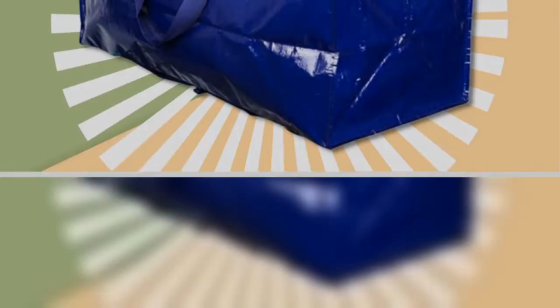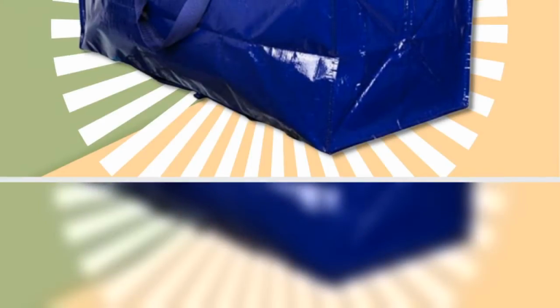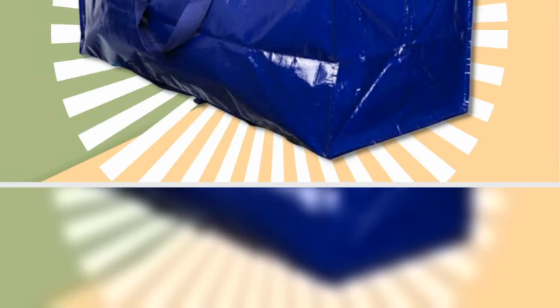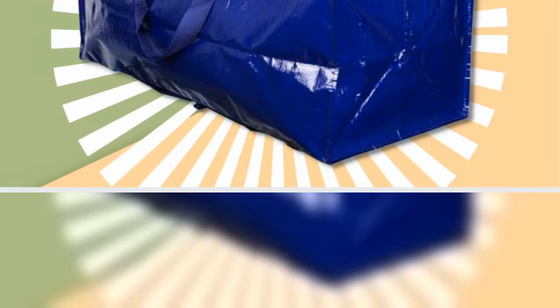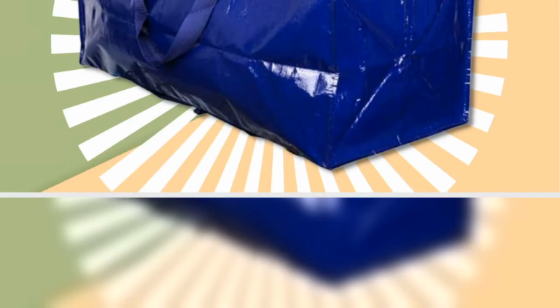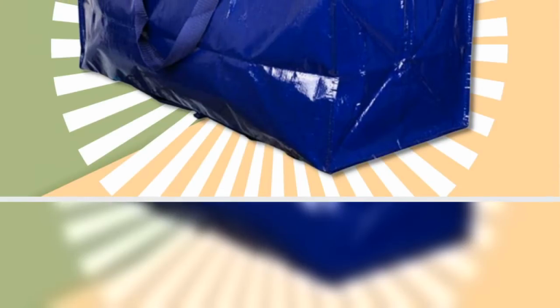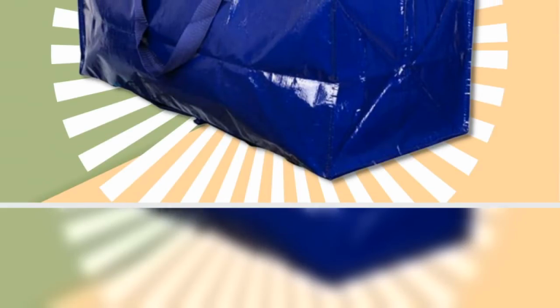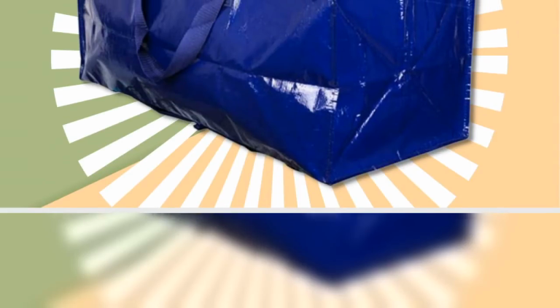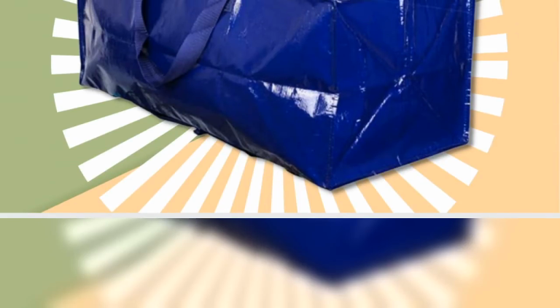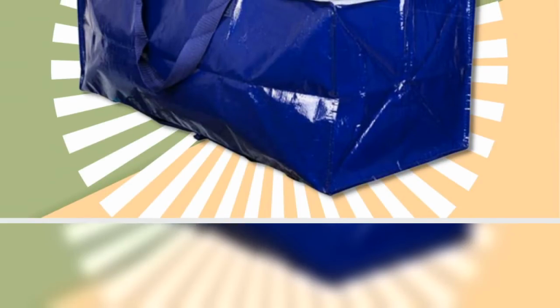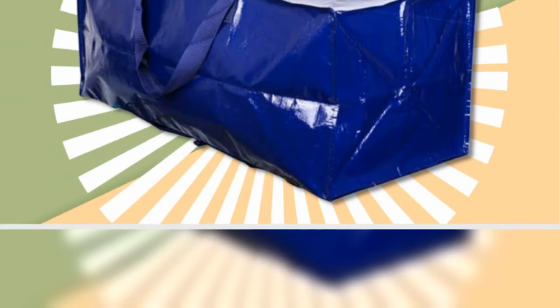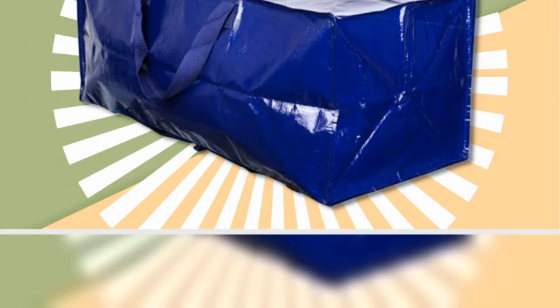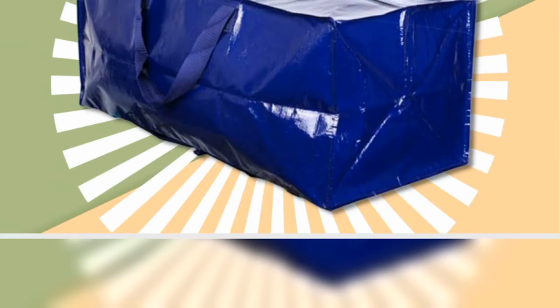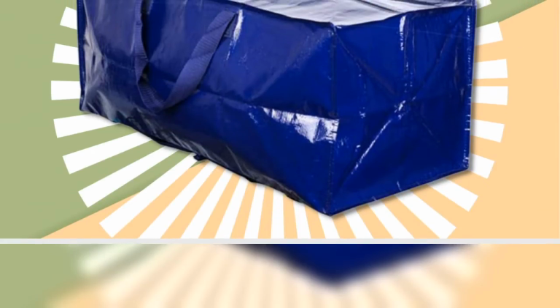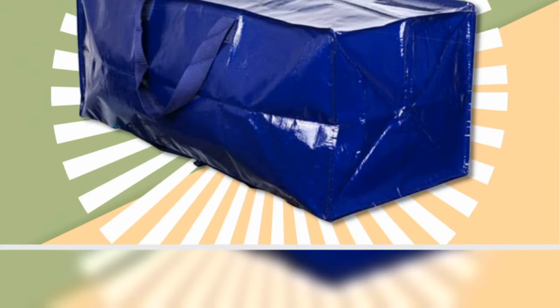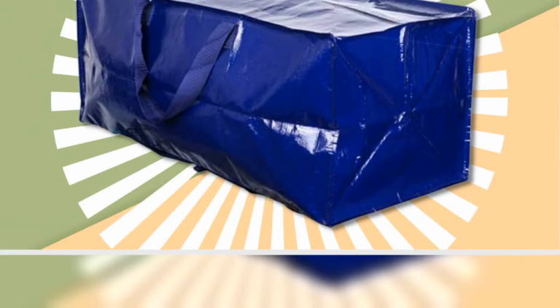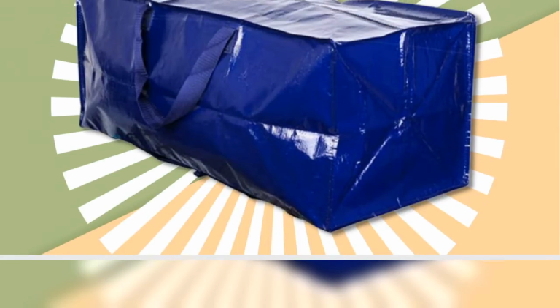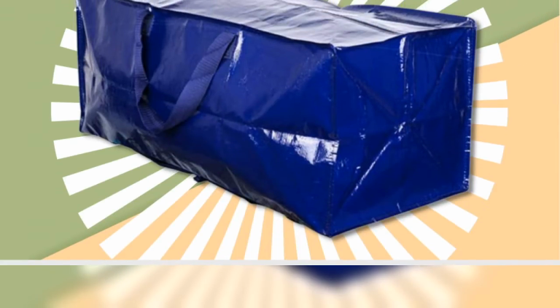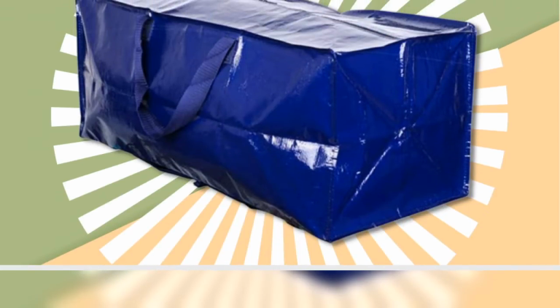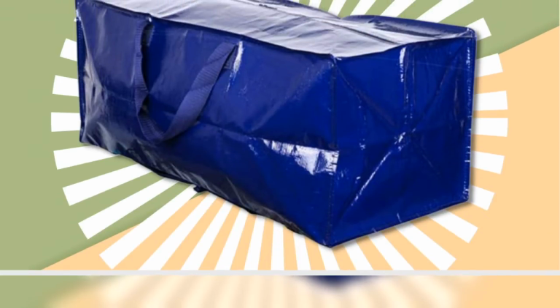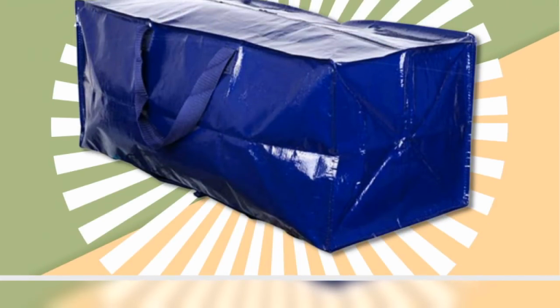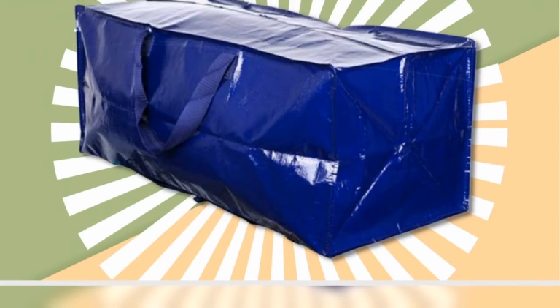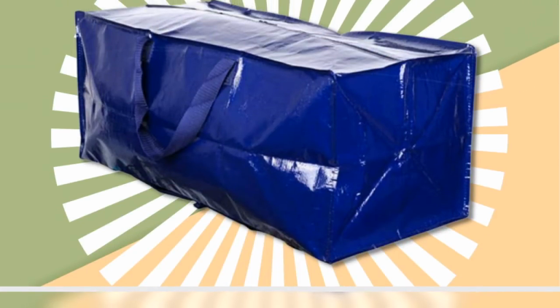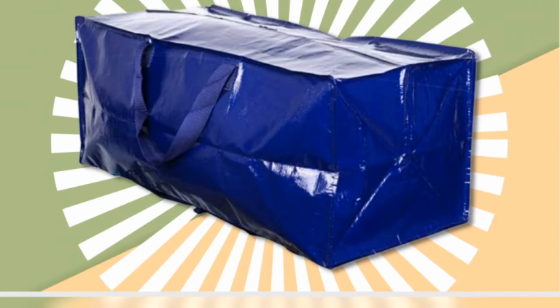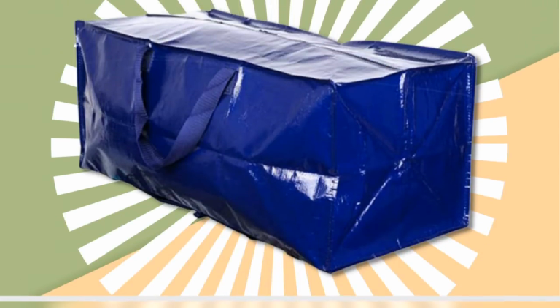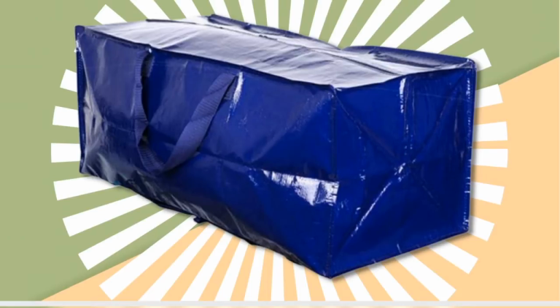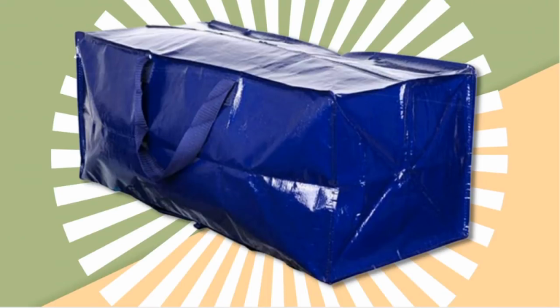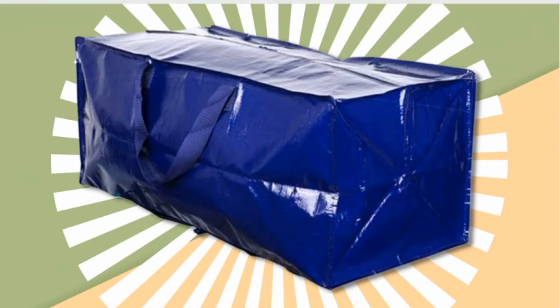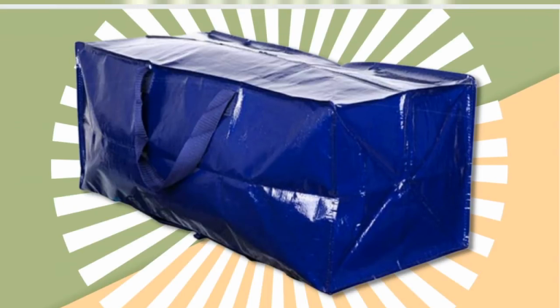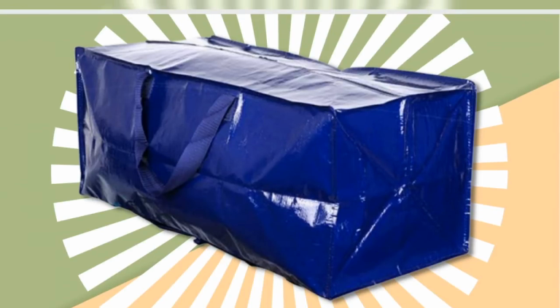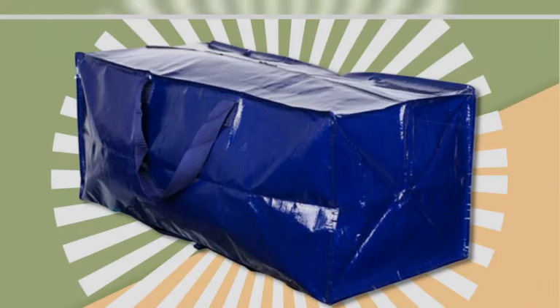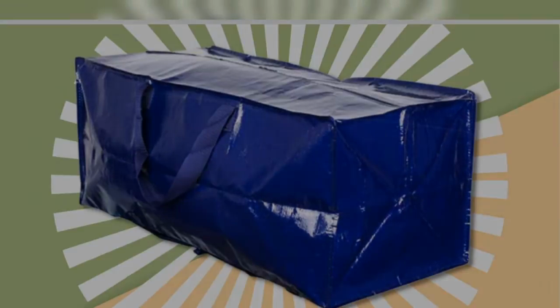Get the Vano heavy-duty extra-large moving bags on Amazon starting at $29.99 for a set of four.